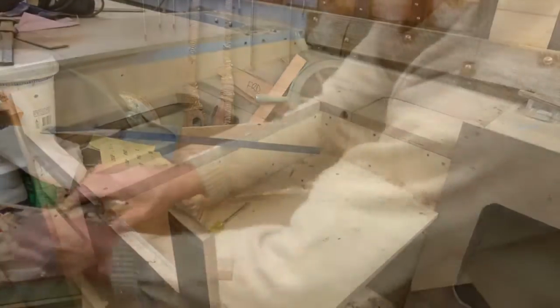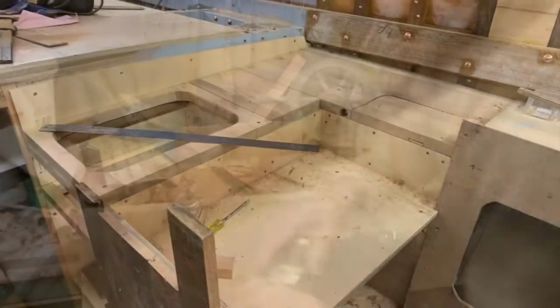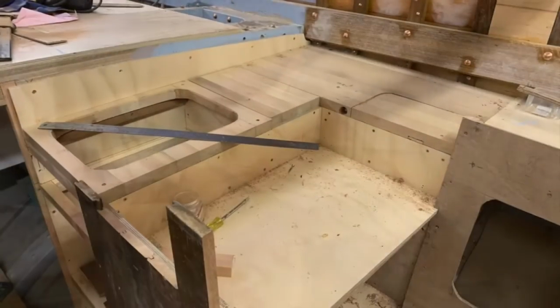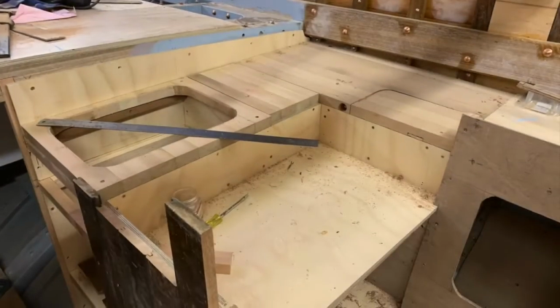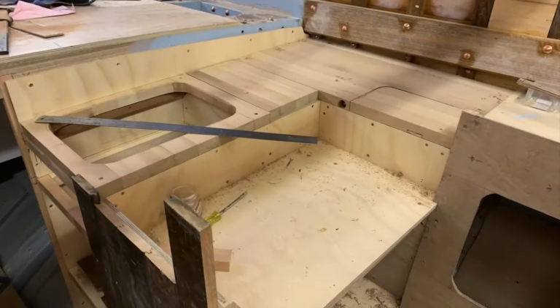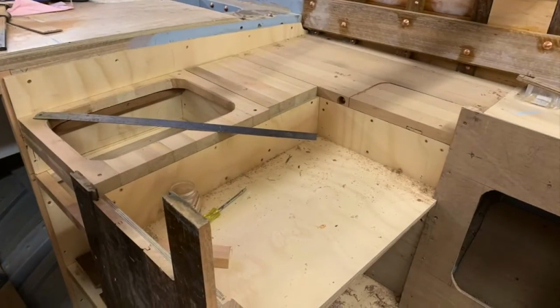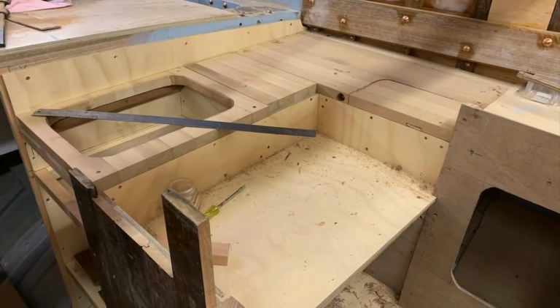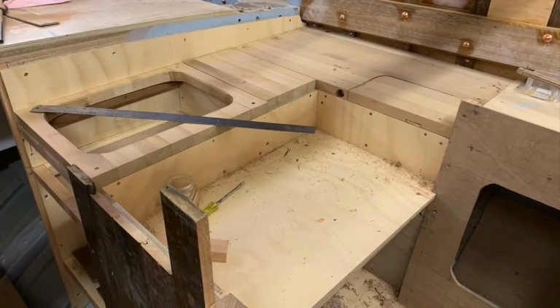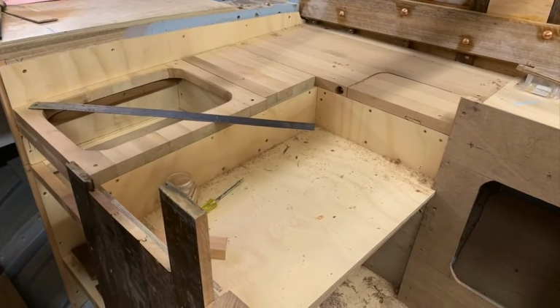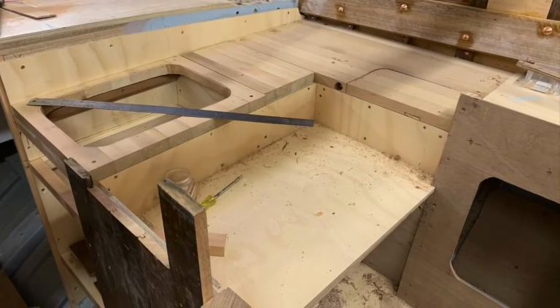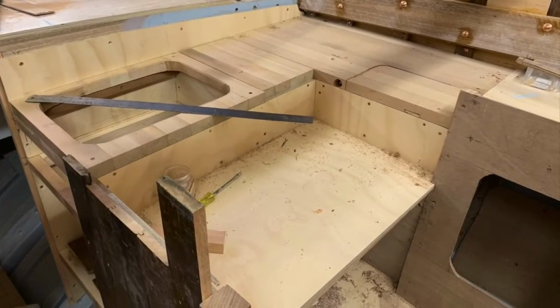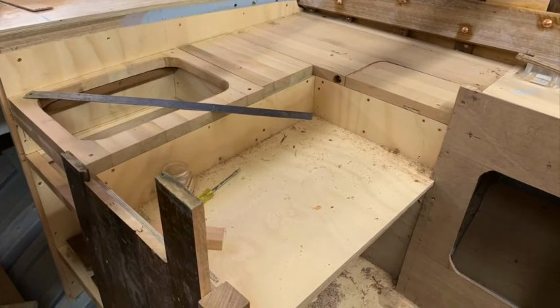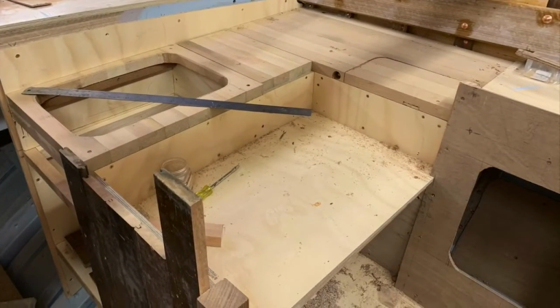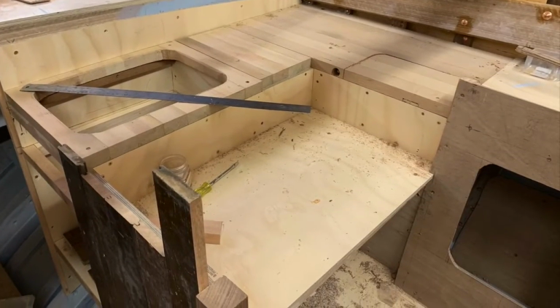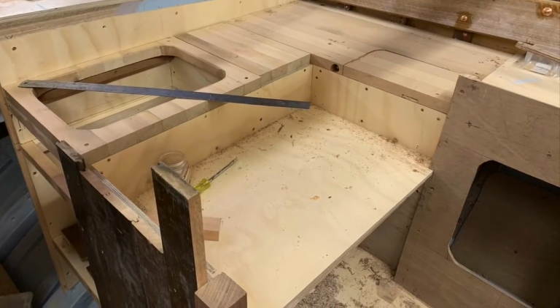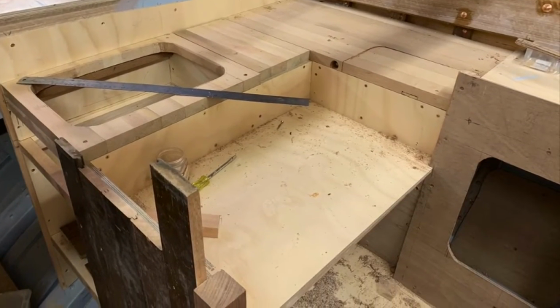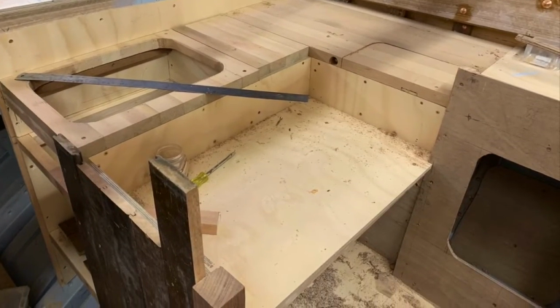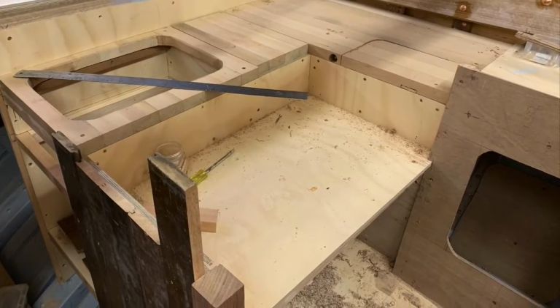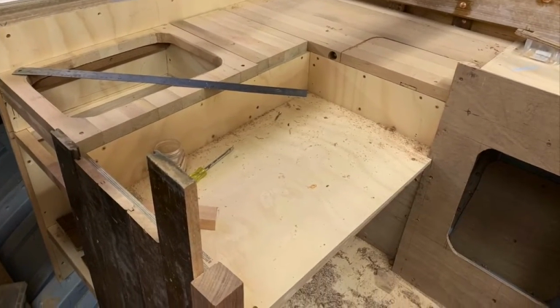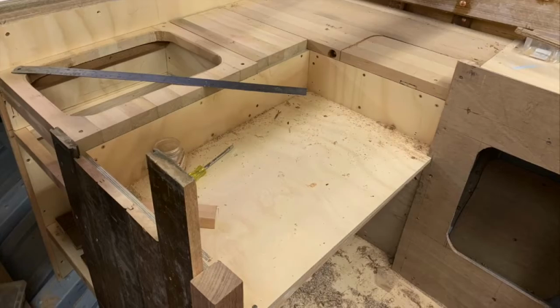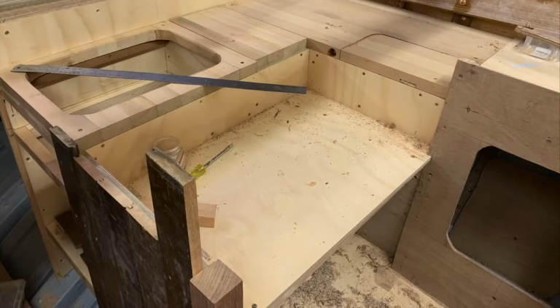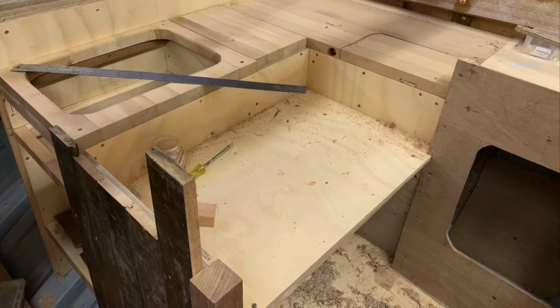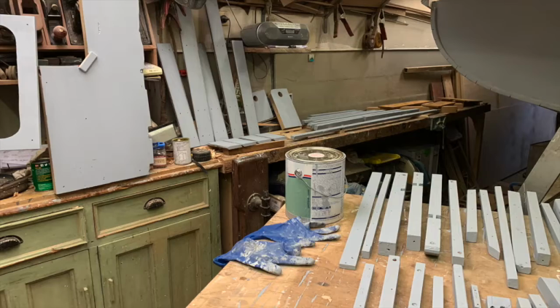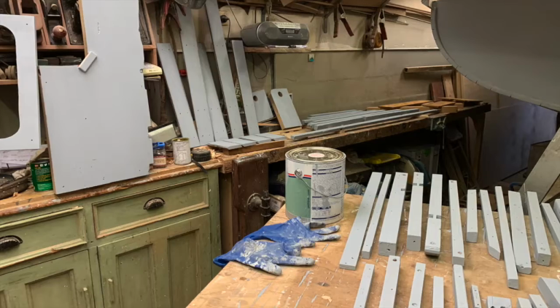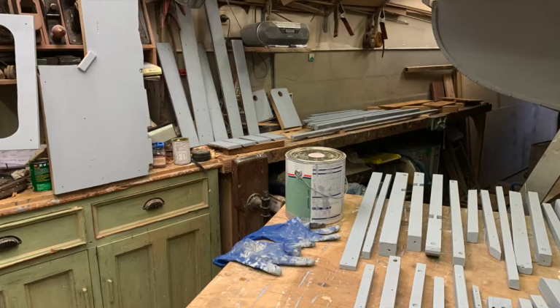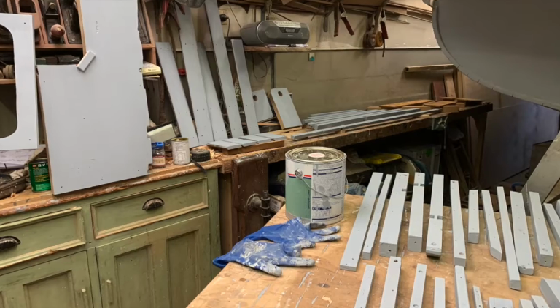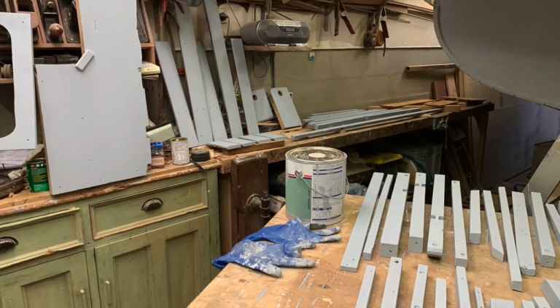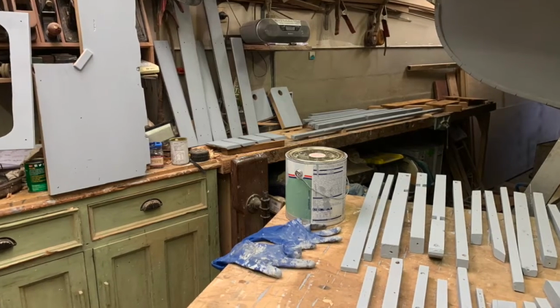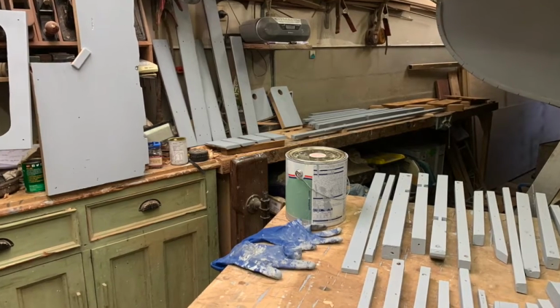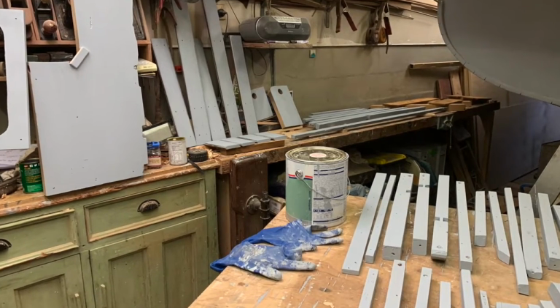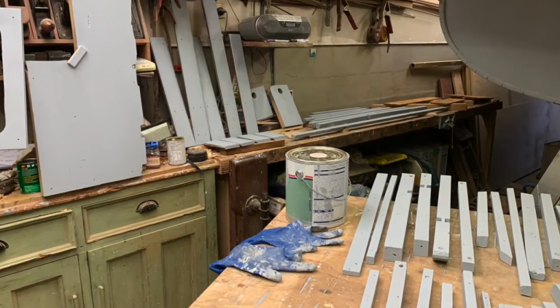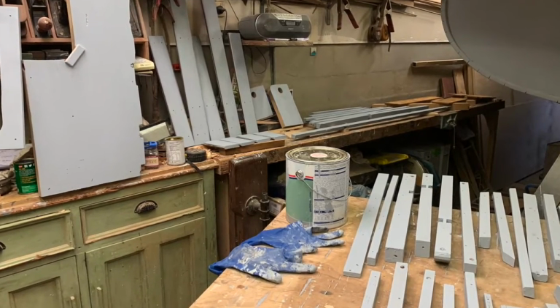All of these bulkheads were fitted dry and then dismantled for priming and painting before final fitting.